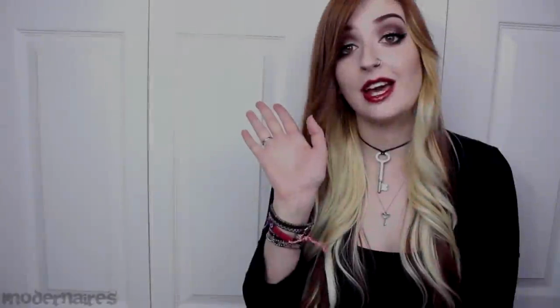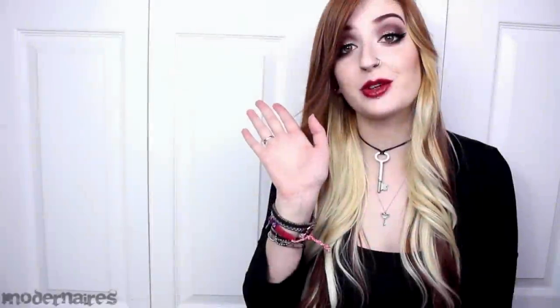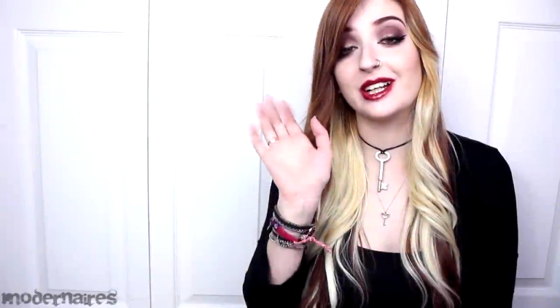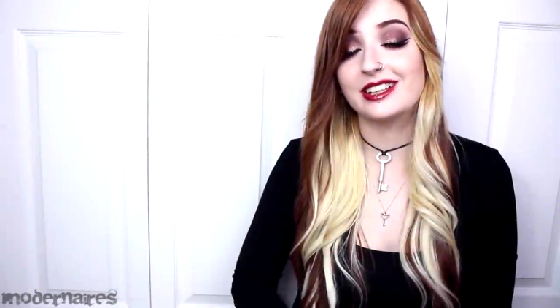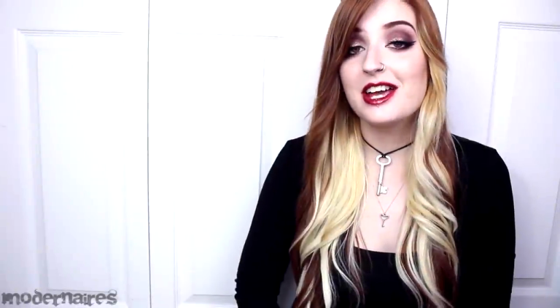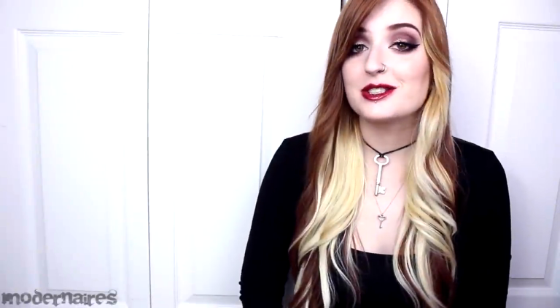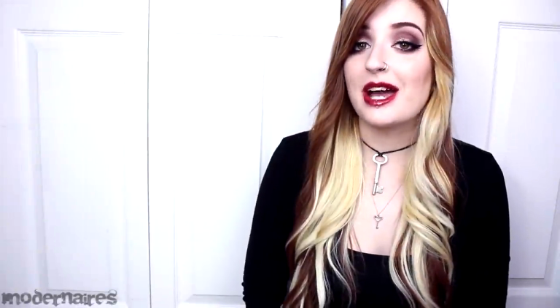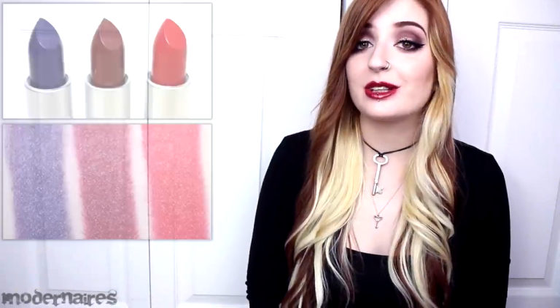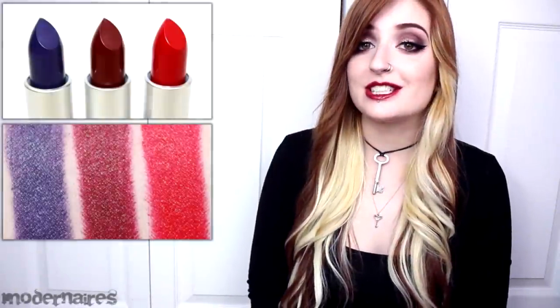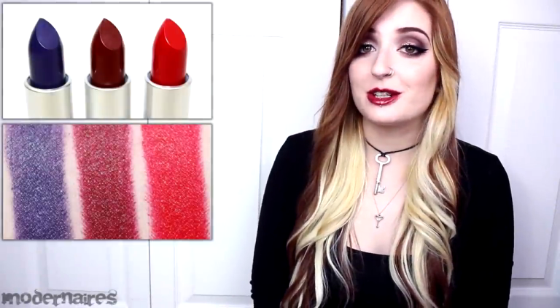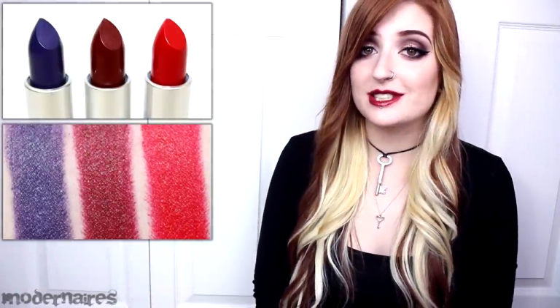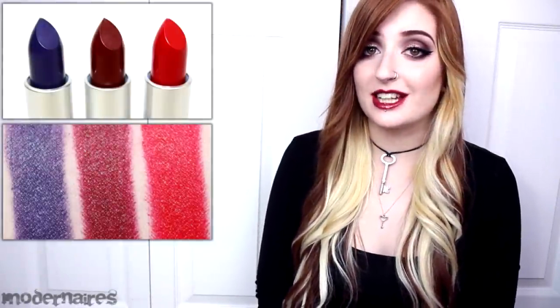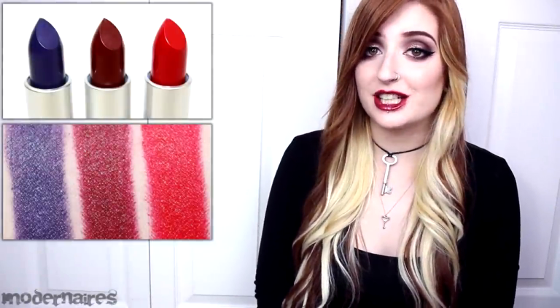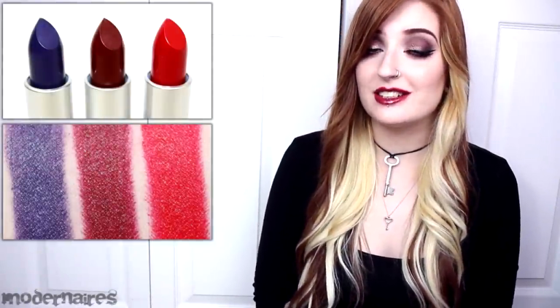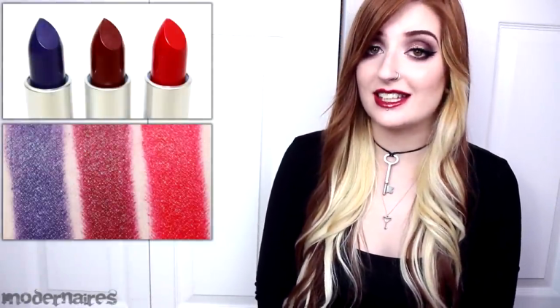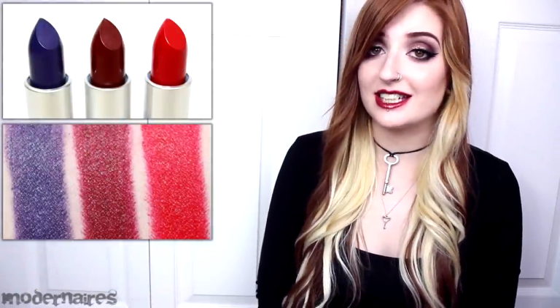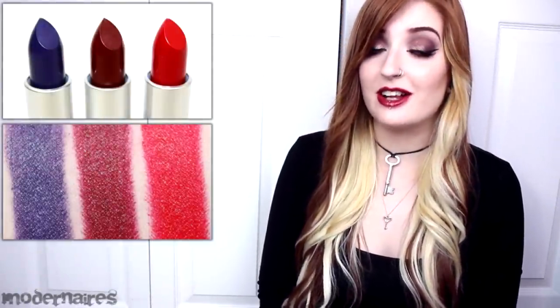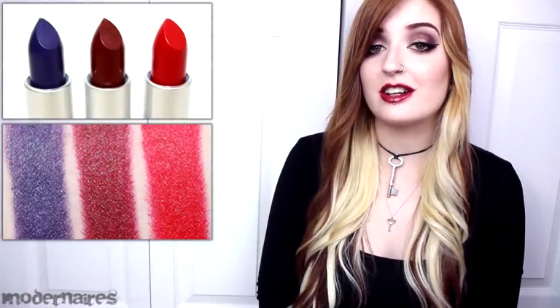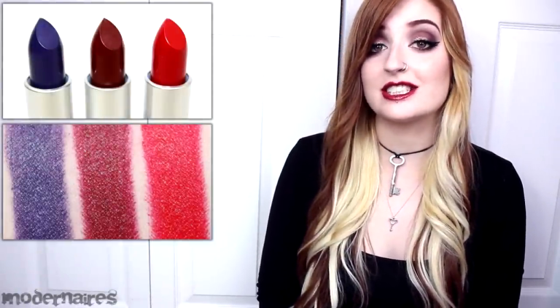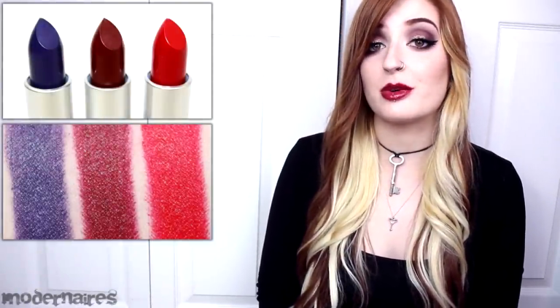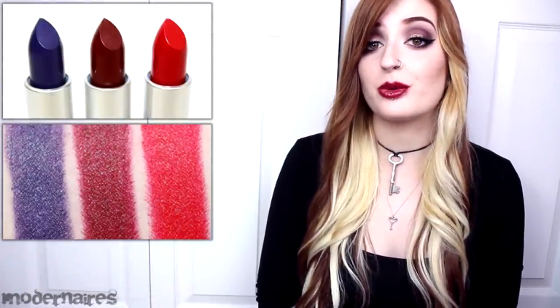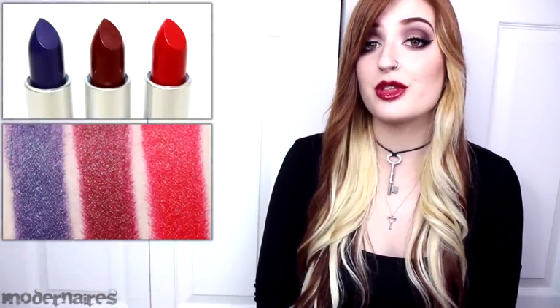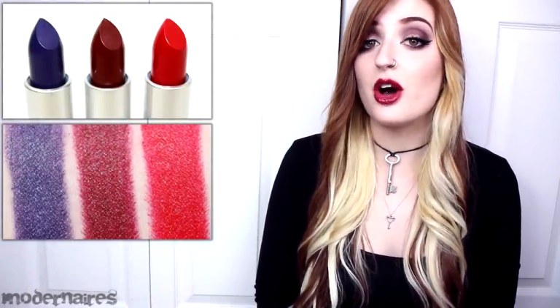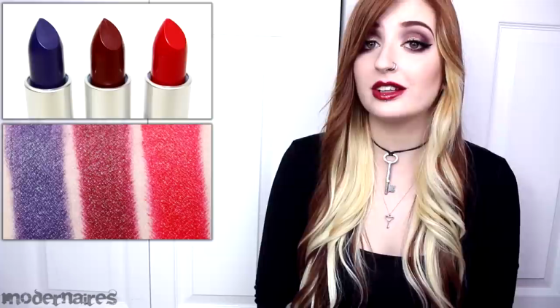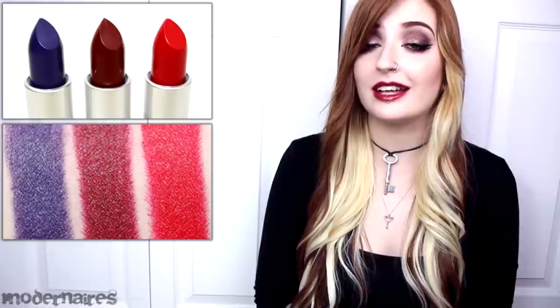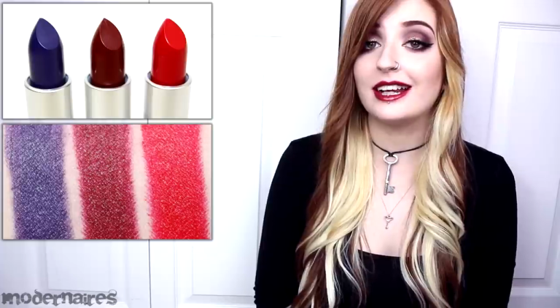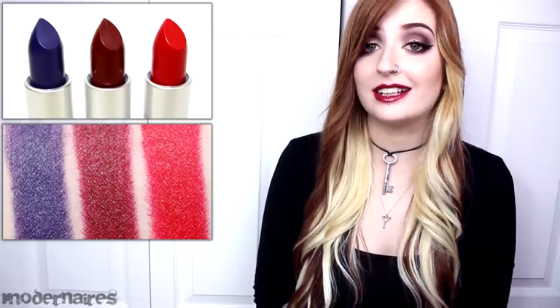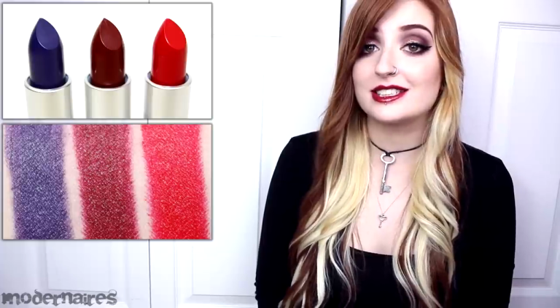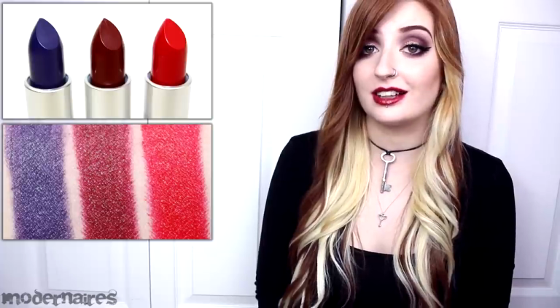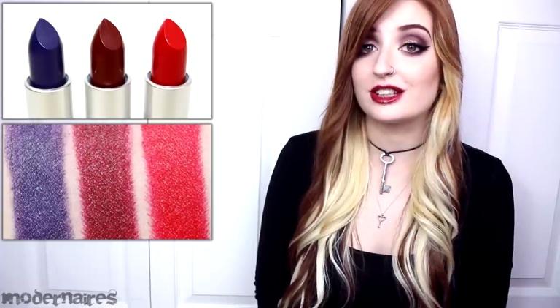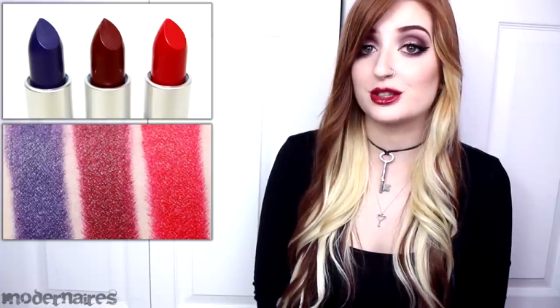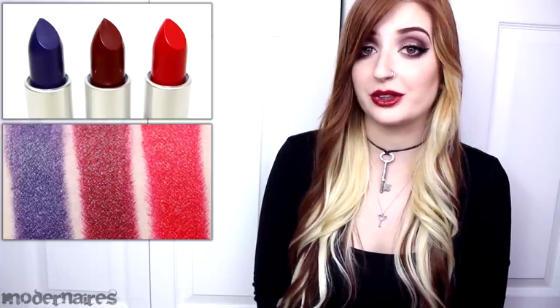Hey everyone! So MAC released their newest collection, Nasty Gal, on December 4th online and in select stores.